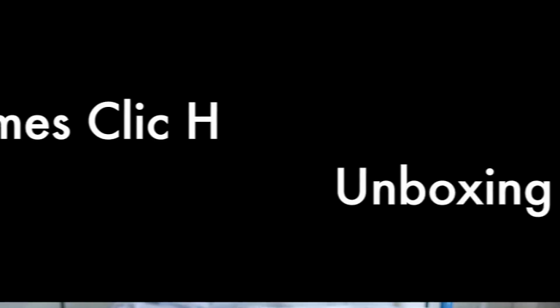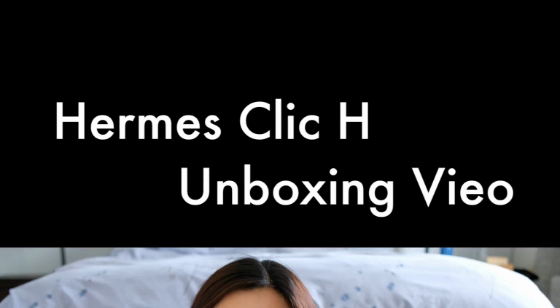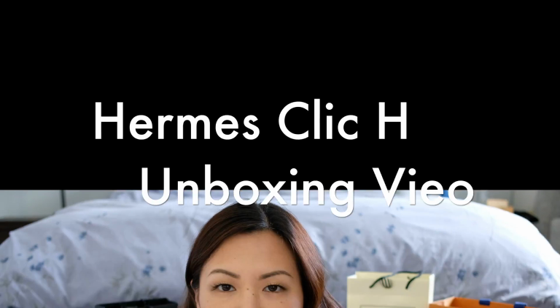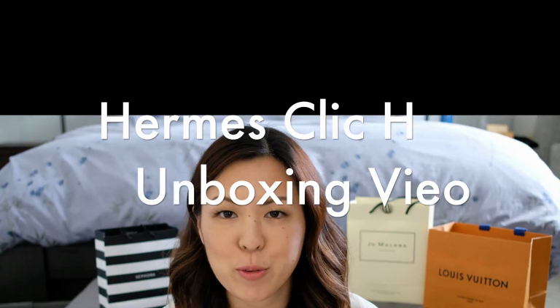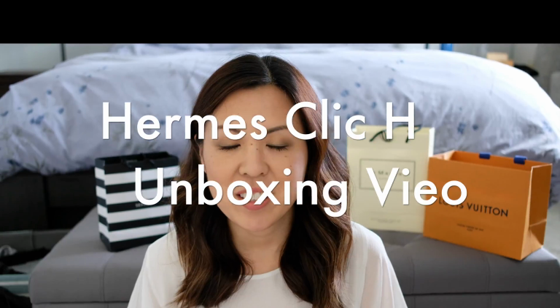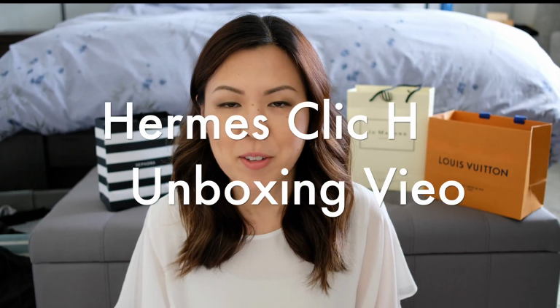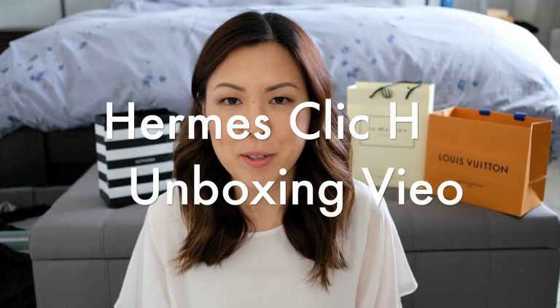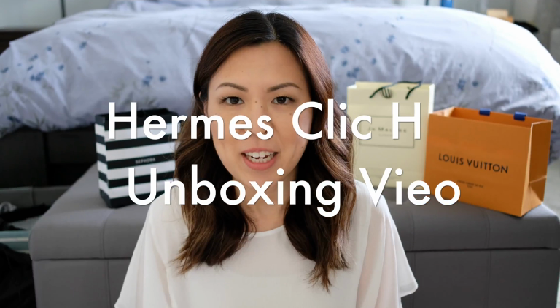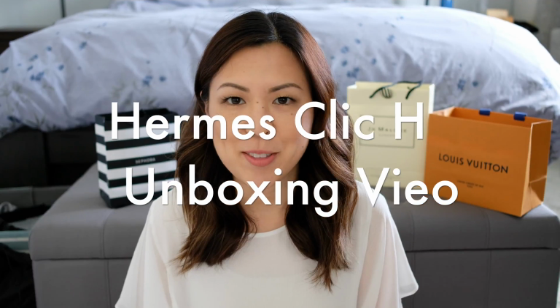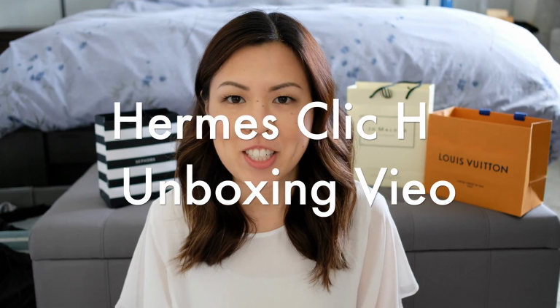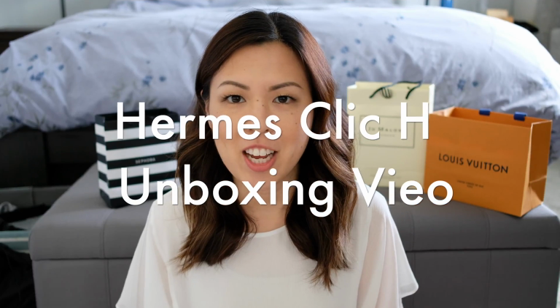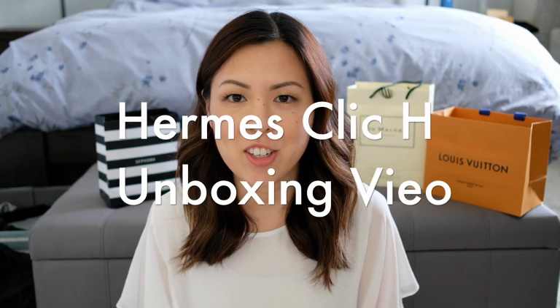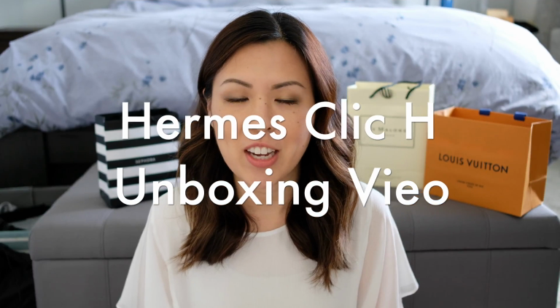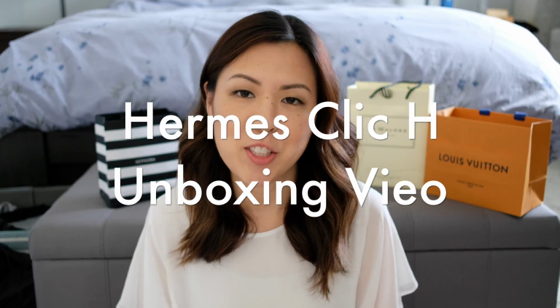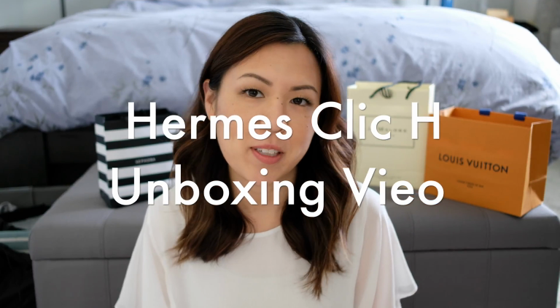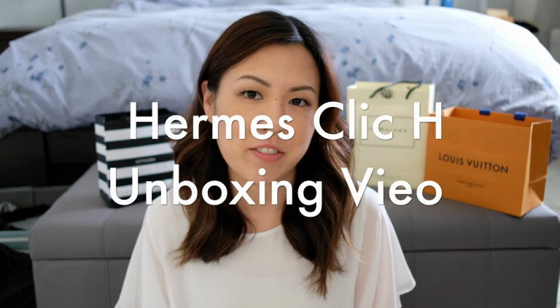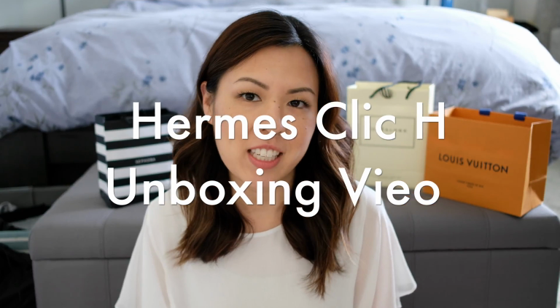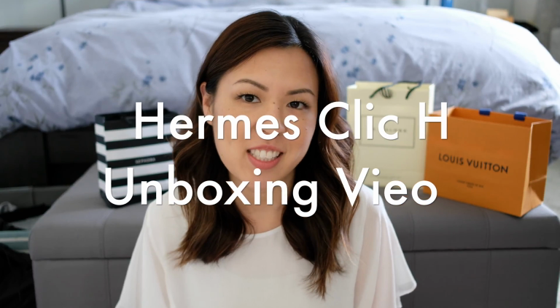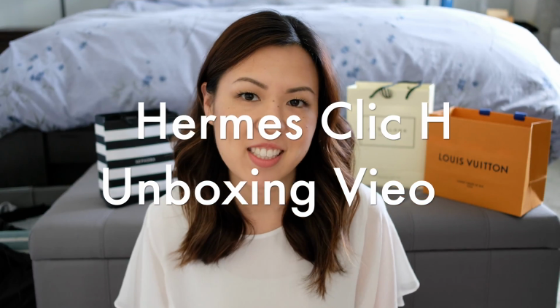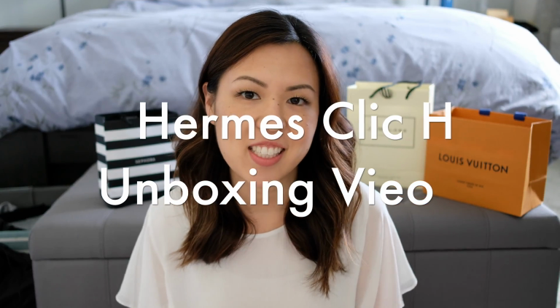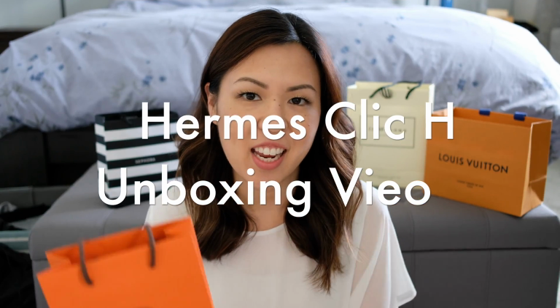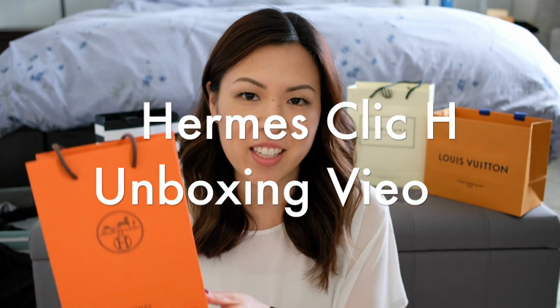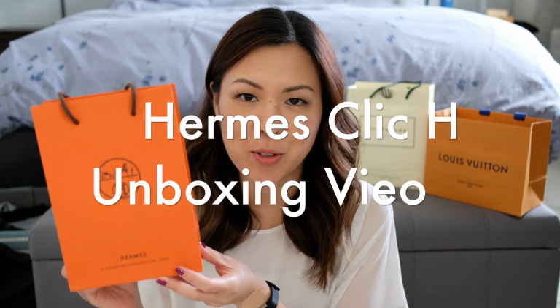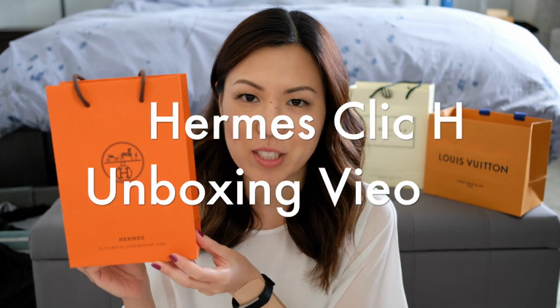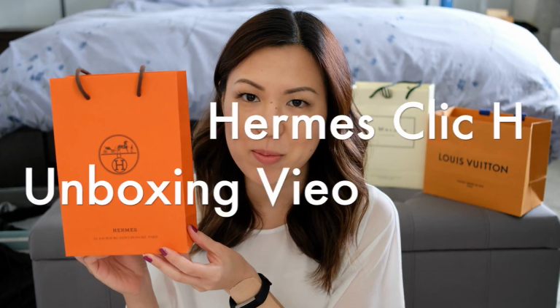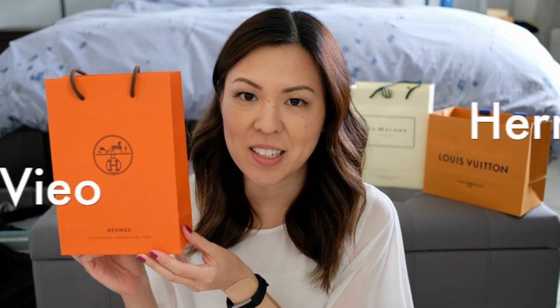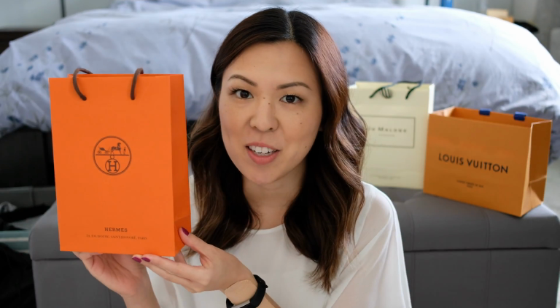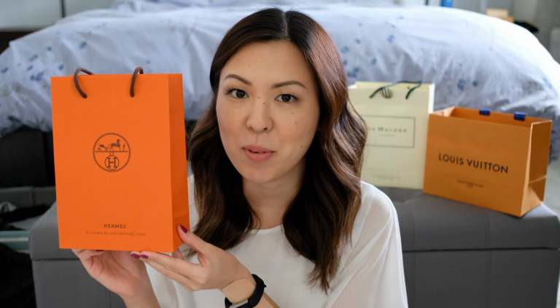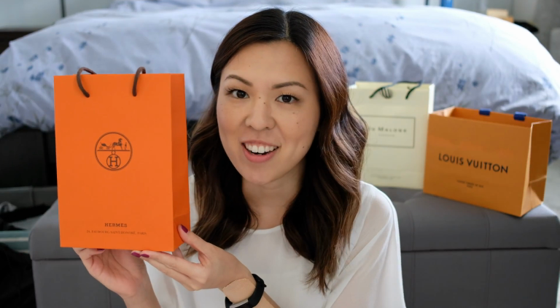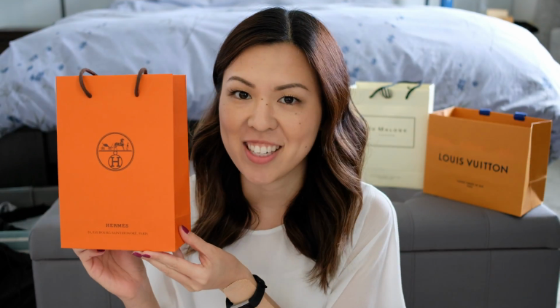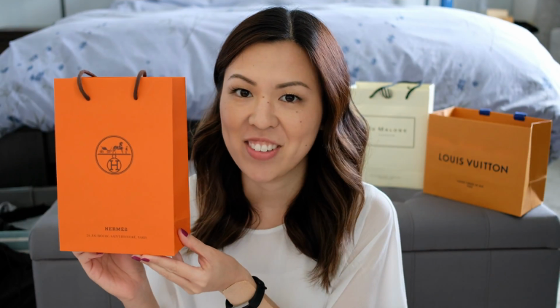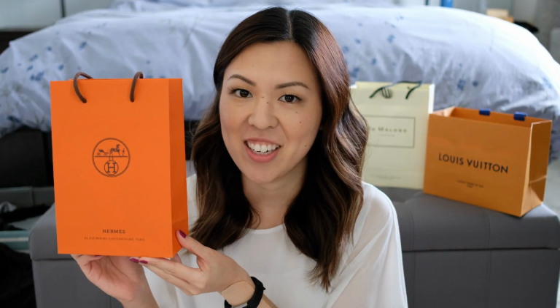Hi everyone, welcome back to my channel. As you might have guessed, today is going to be an unboxing video.